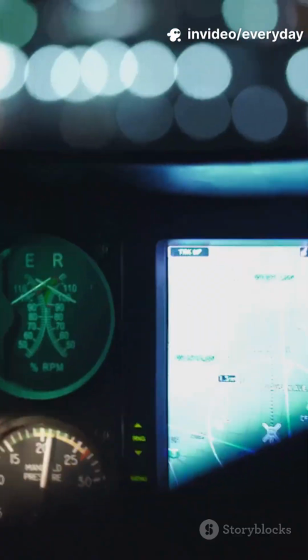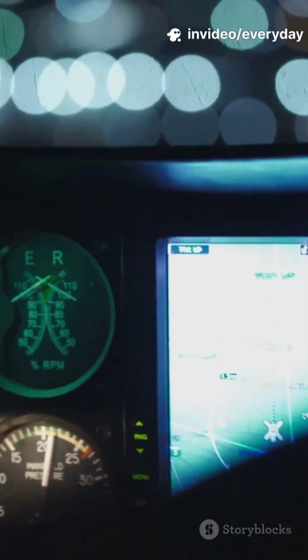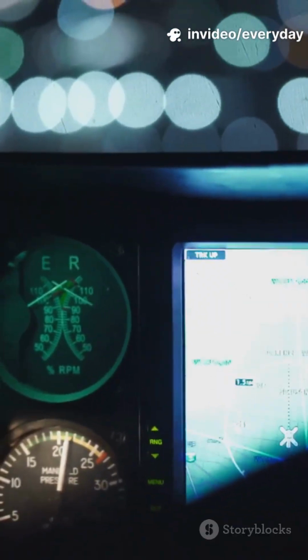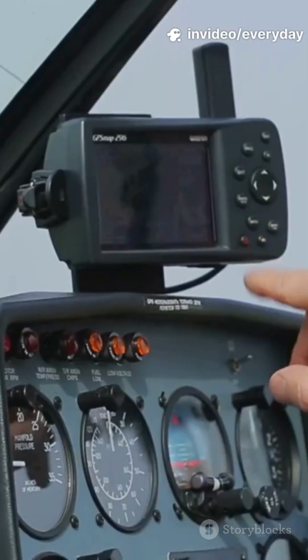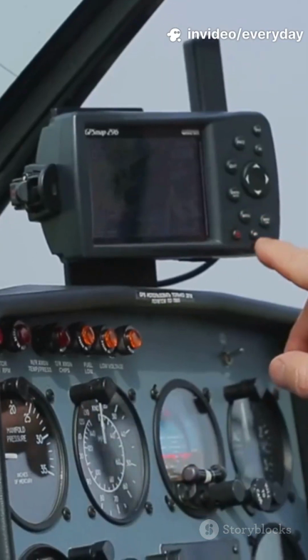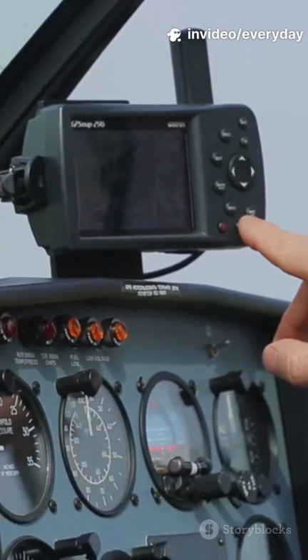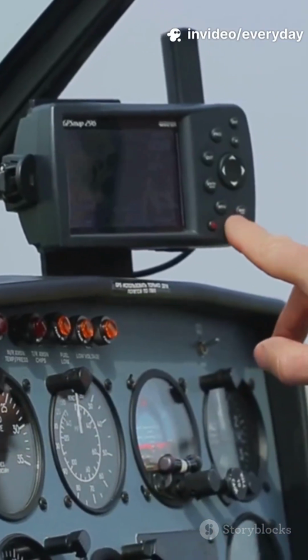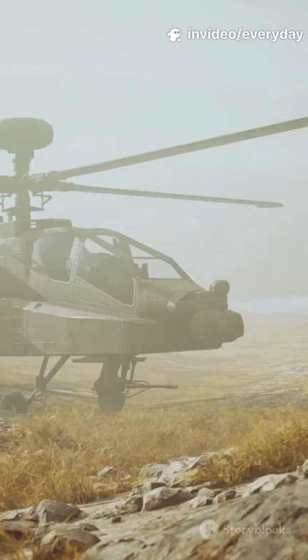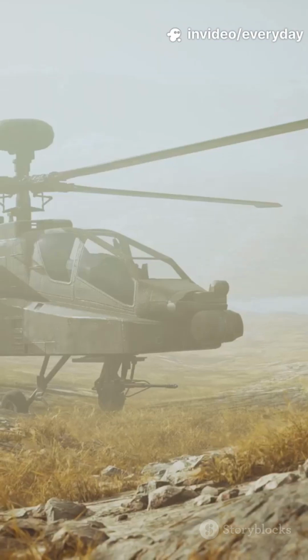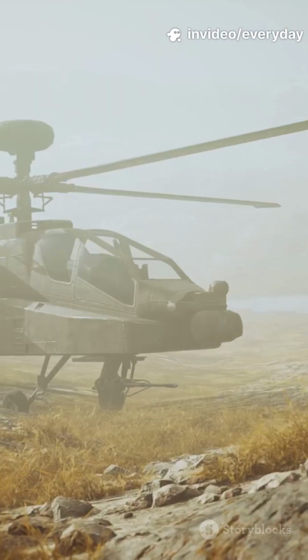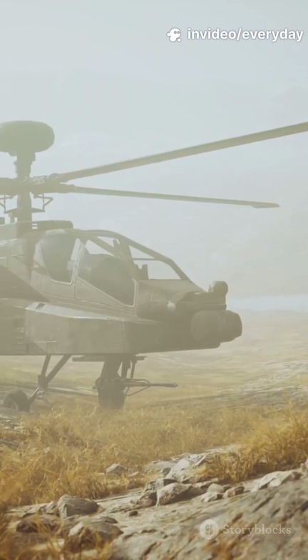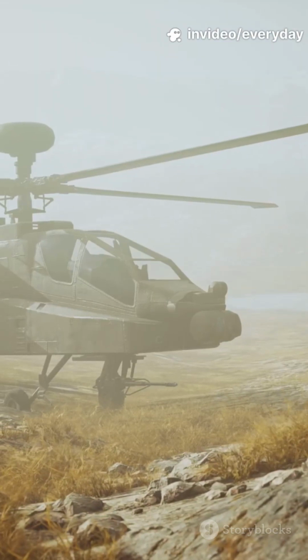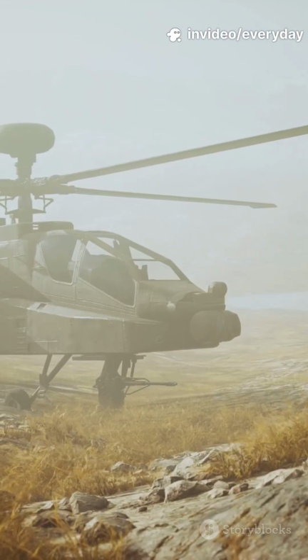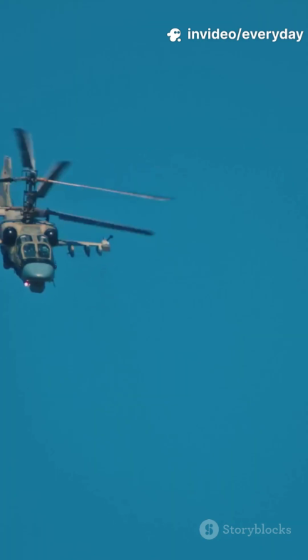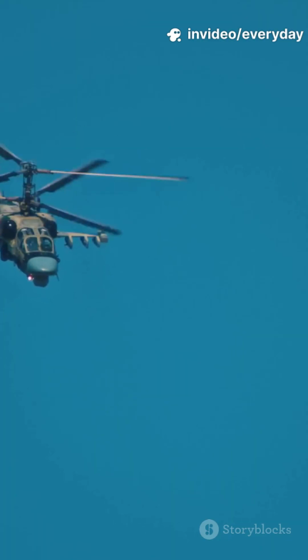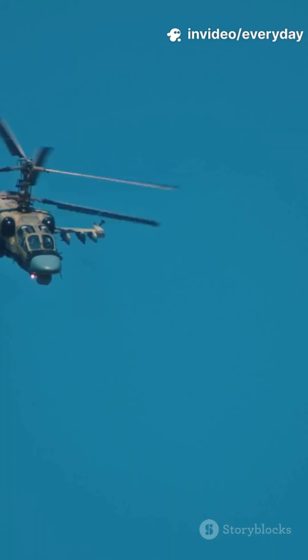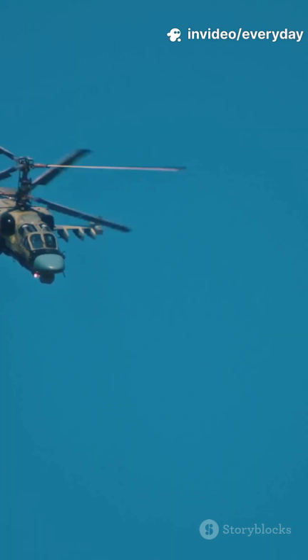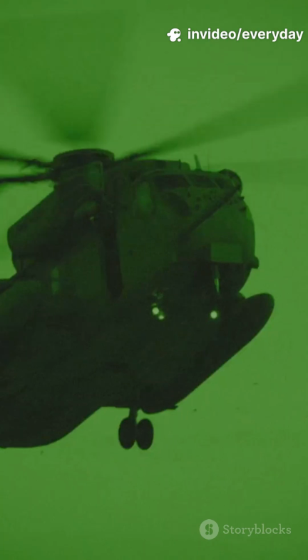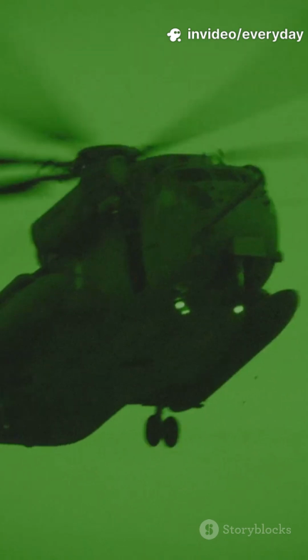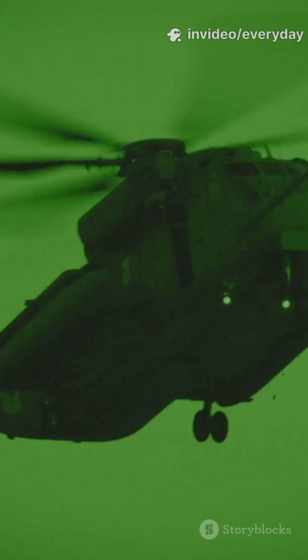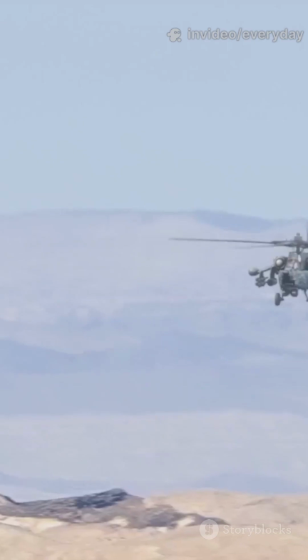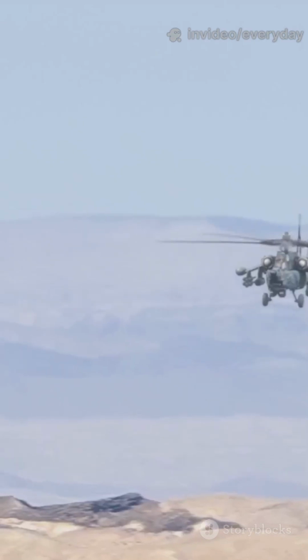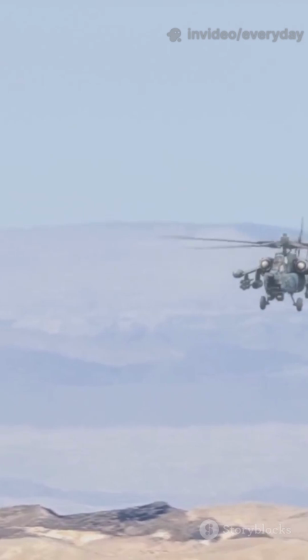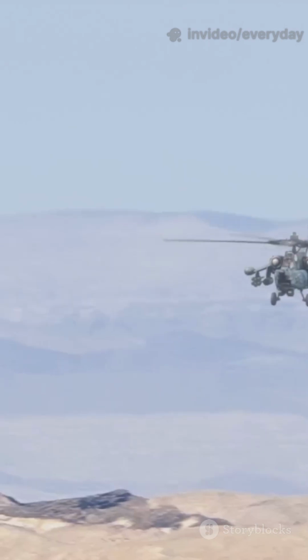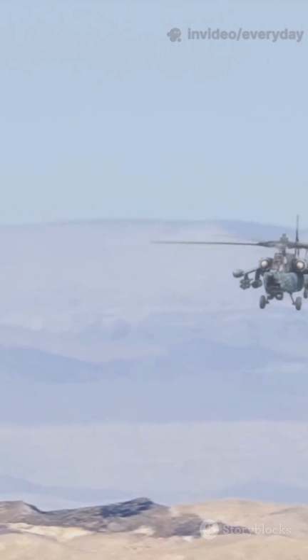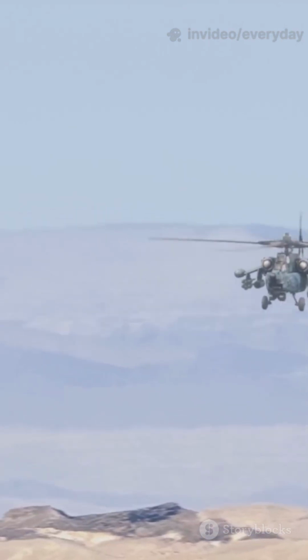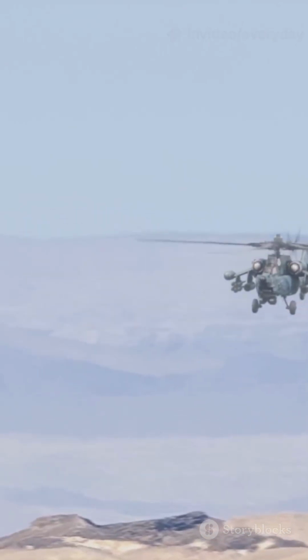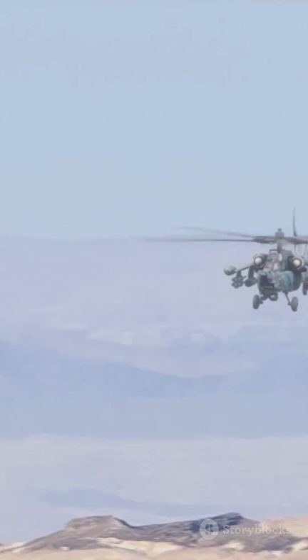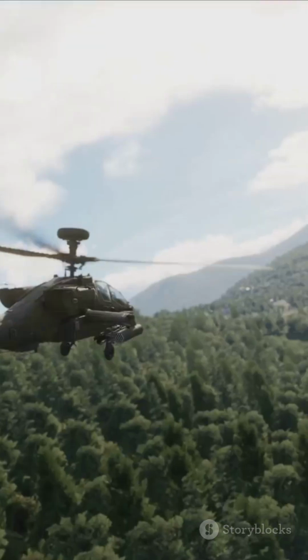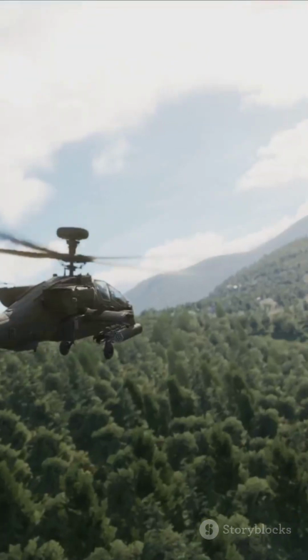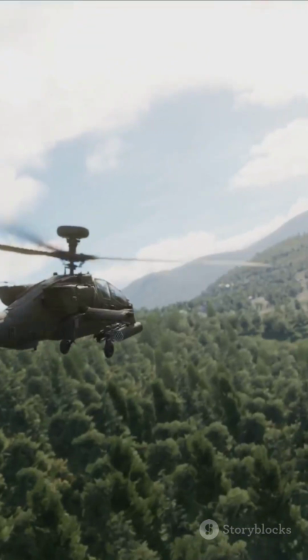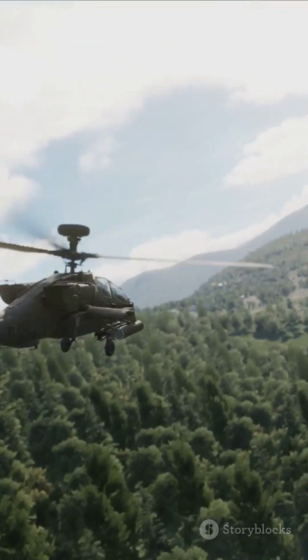Equipment: civilians get GPS and radios. Military birds rock night vision, weapon mounts, and countermeasures. Totally different league.